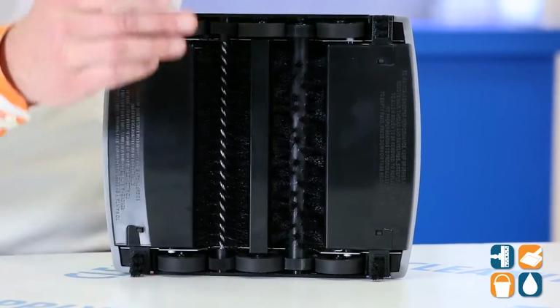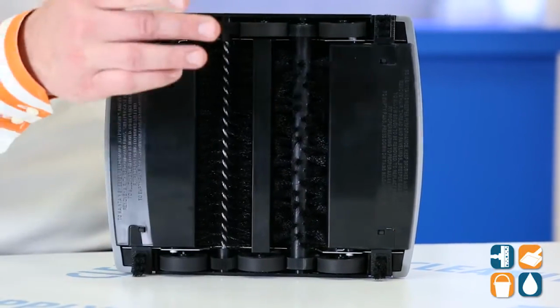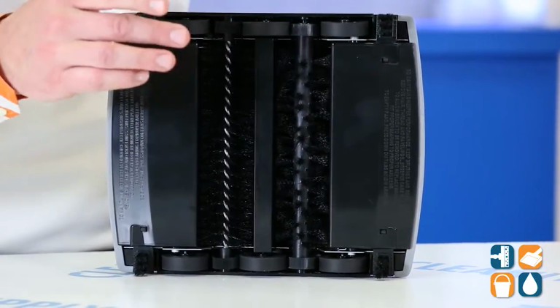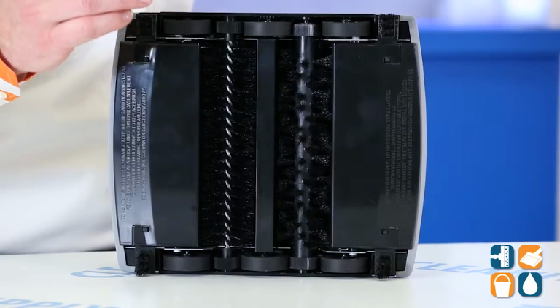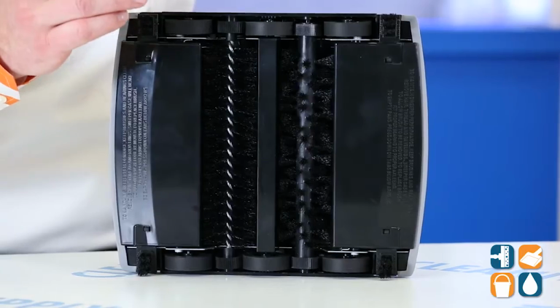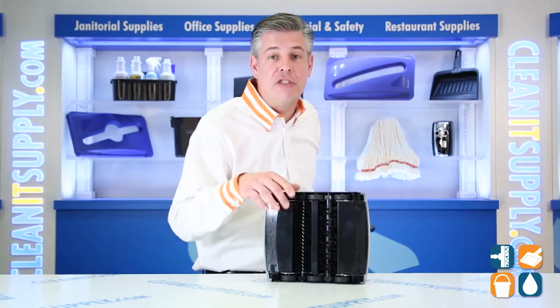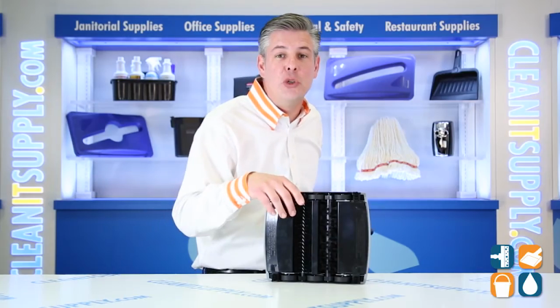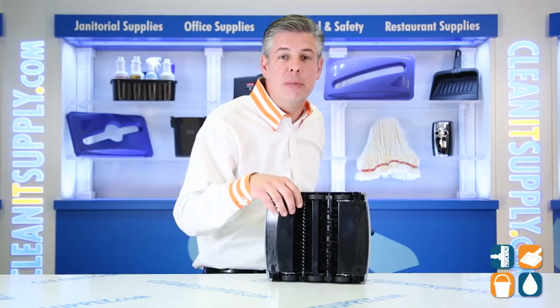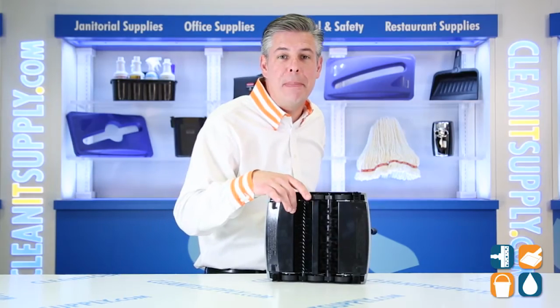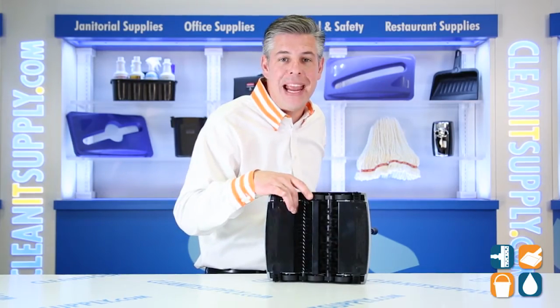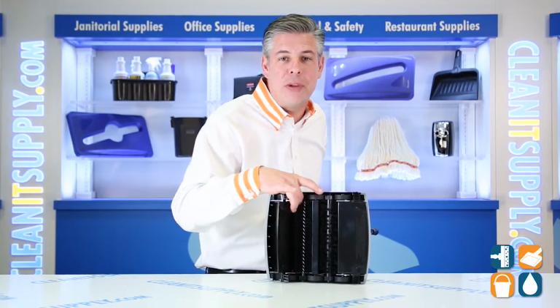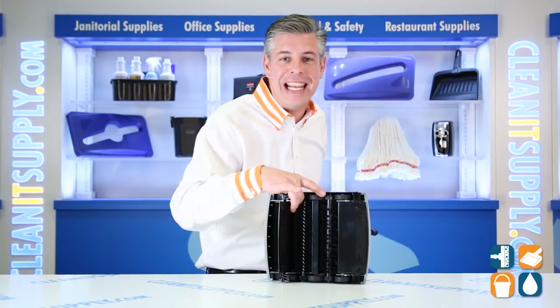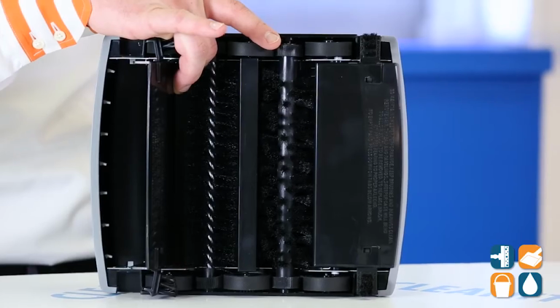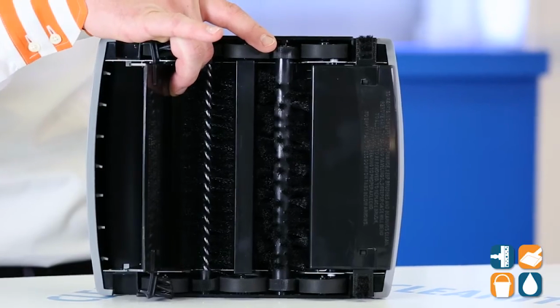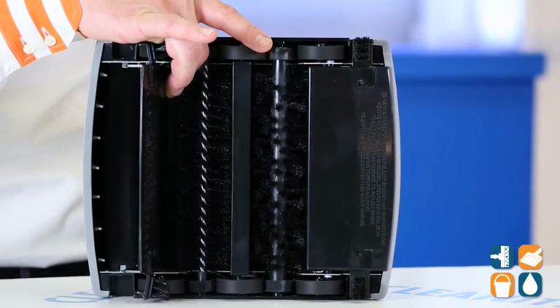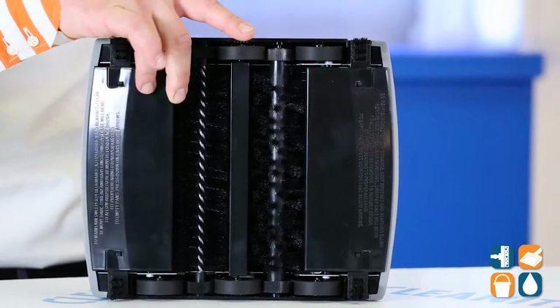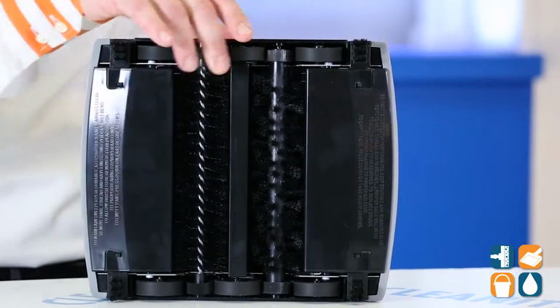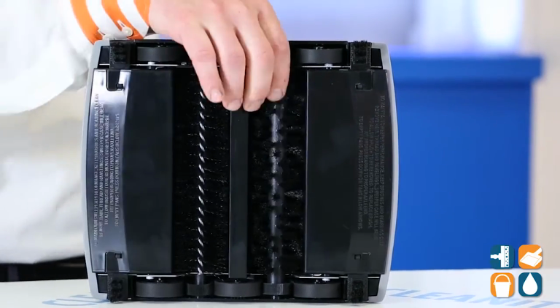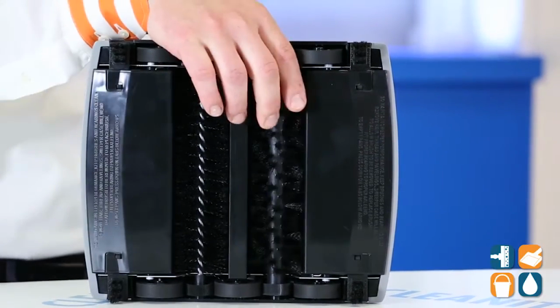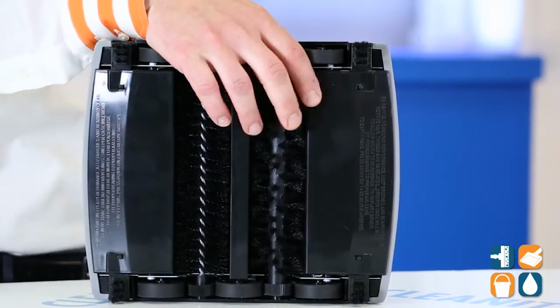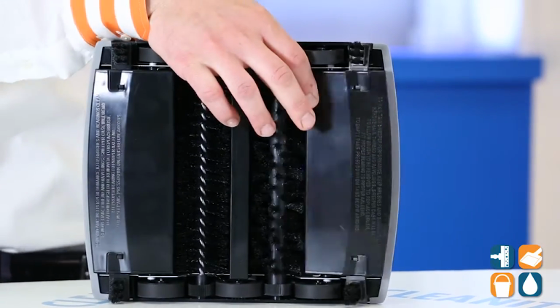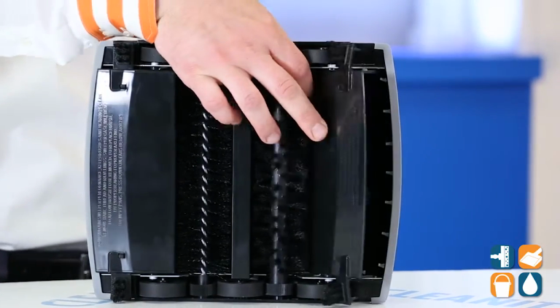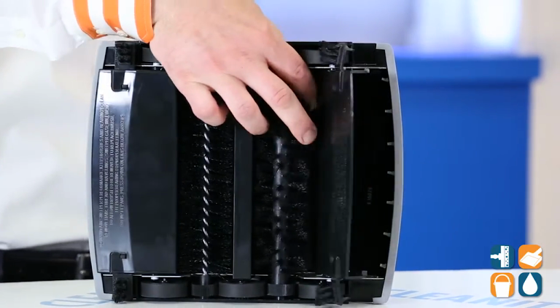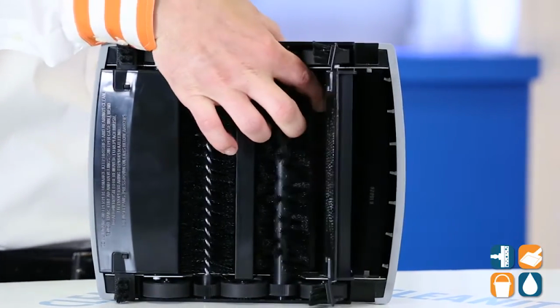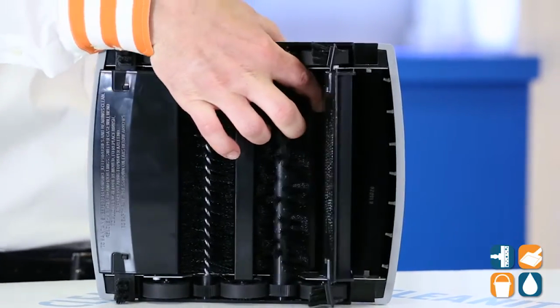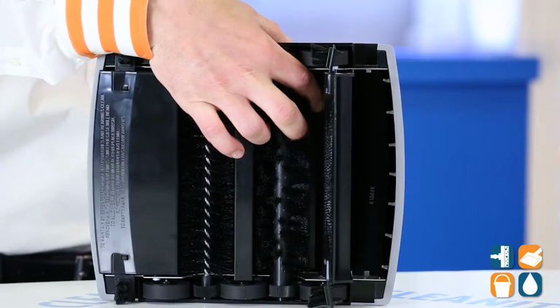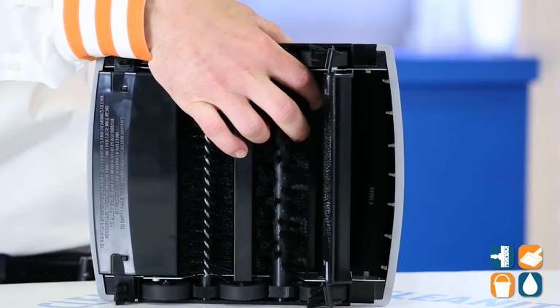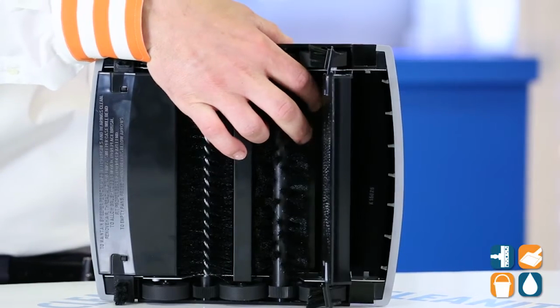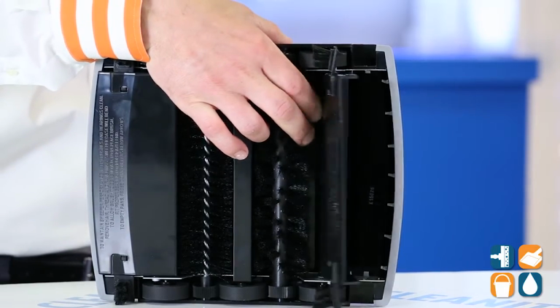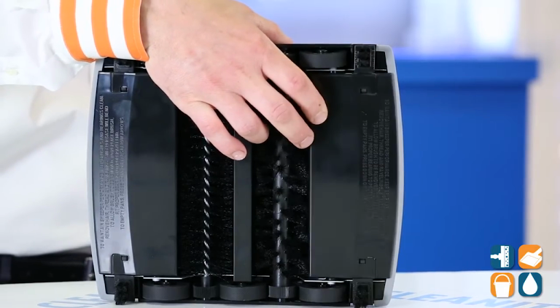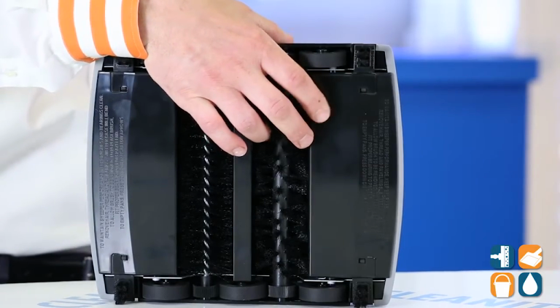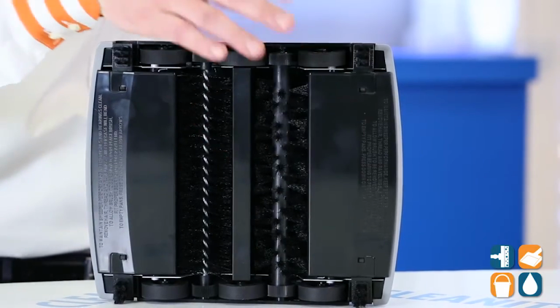The Carpet Sweeper also features dual debris pans with easy one-touch doors for easy dumping. That's pretty cool — well thought out by Rubbermaid.